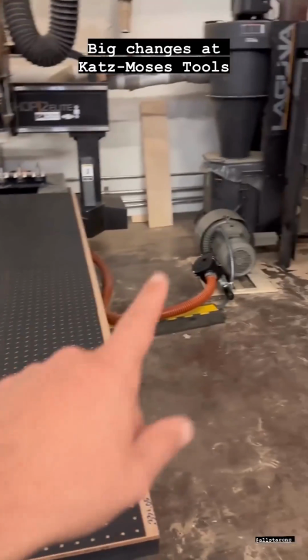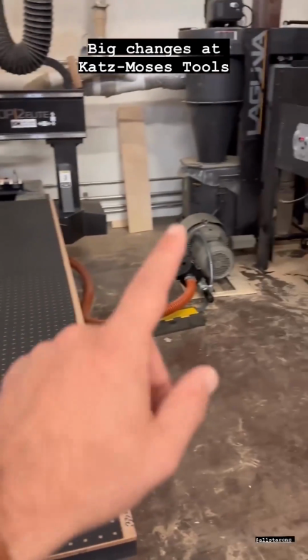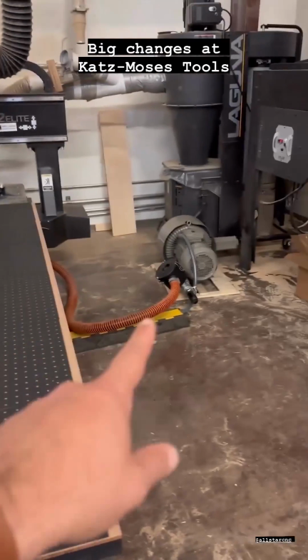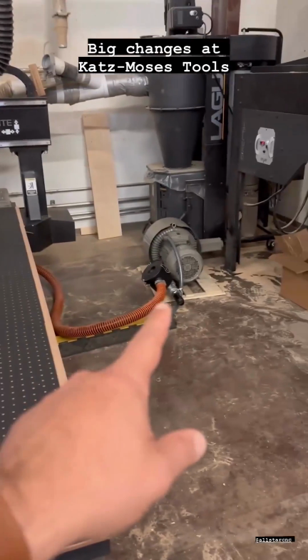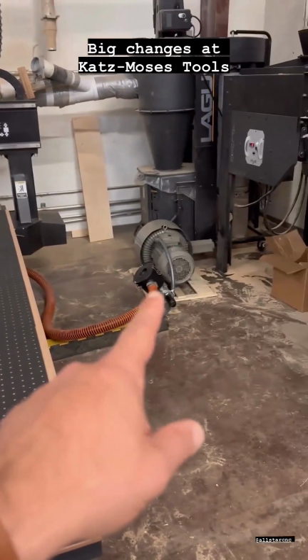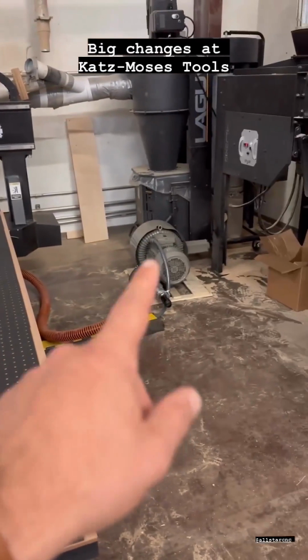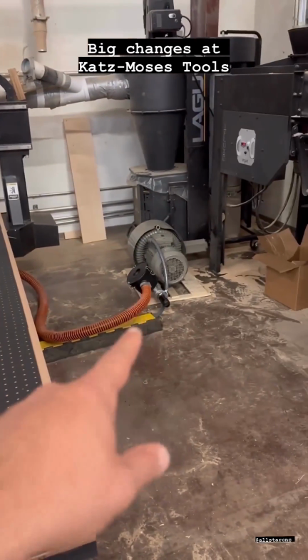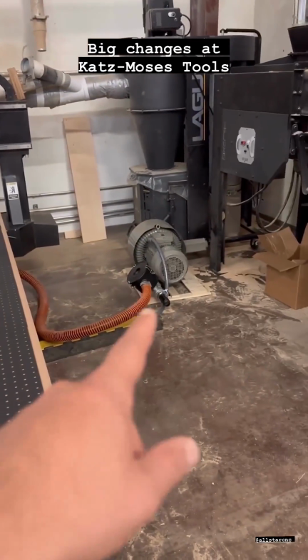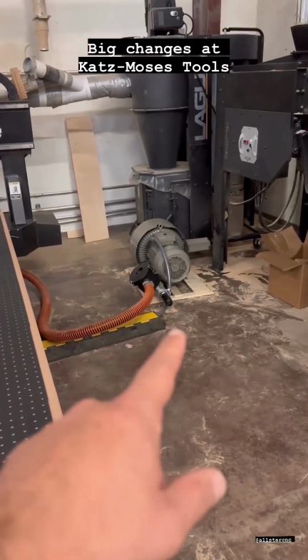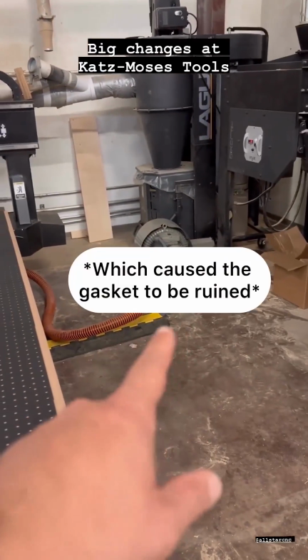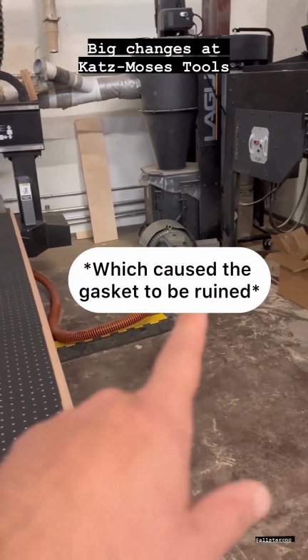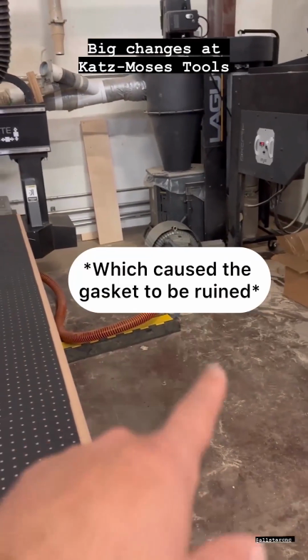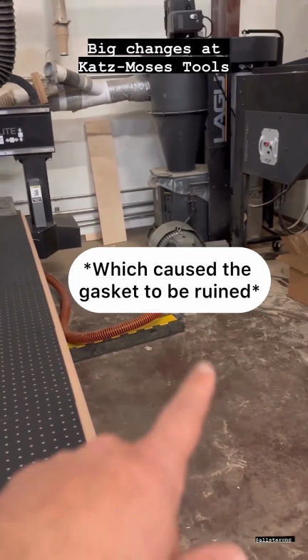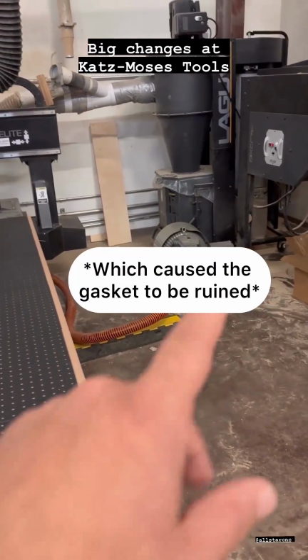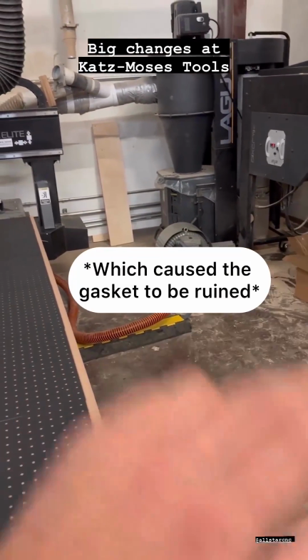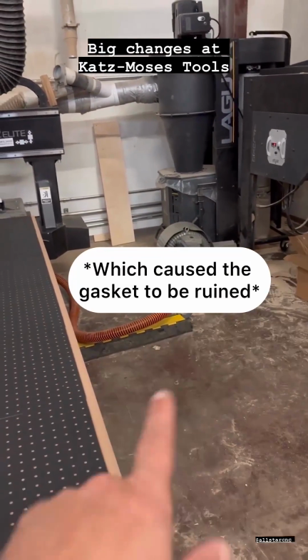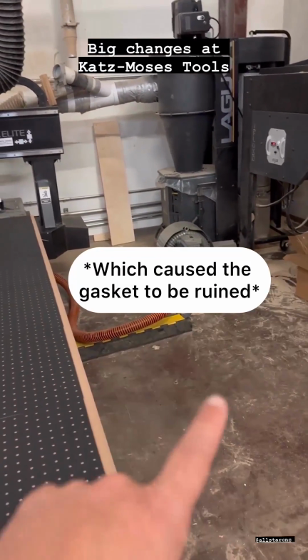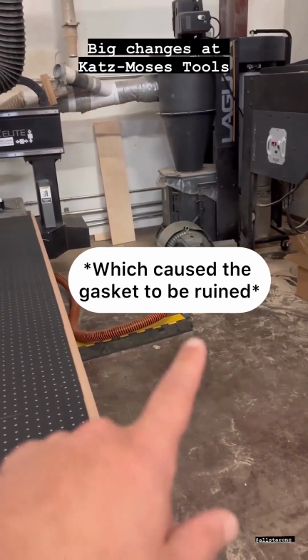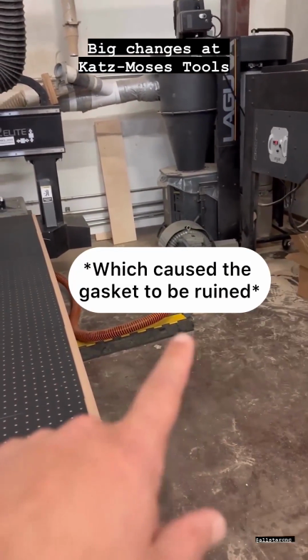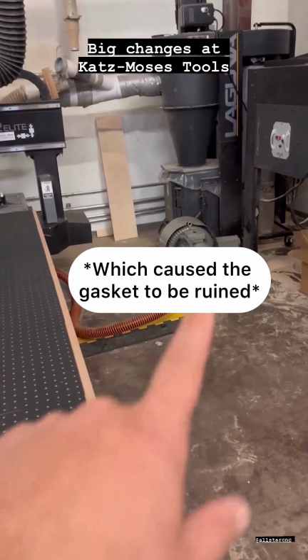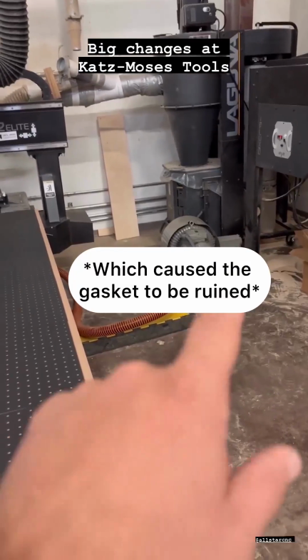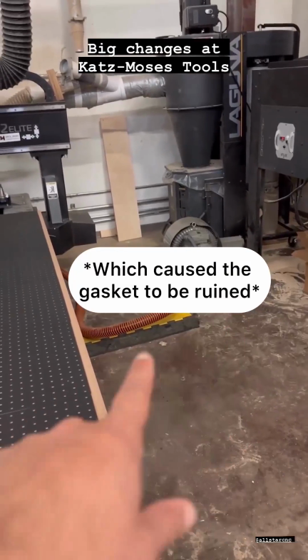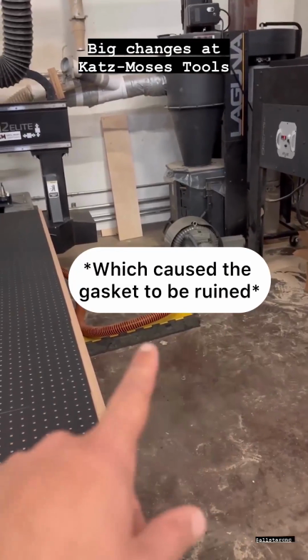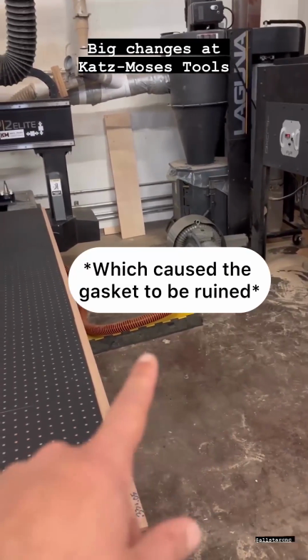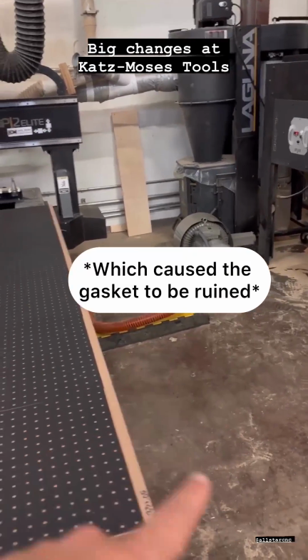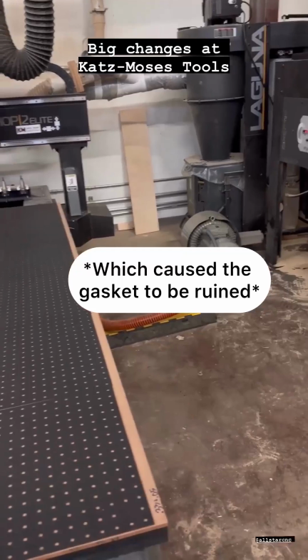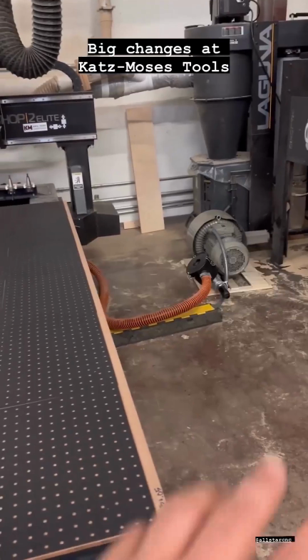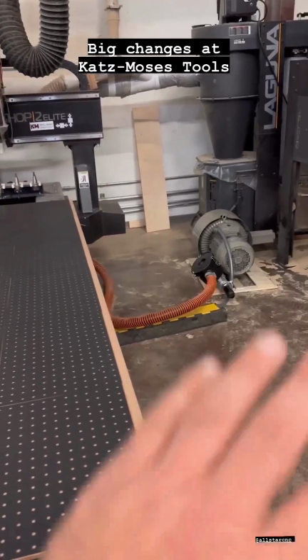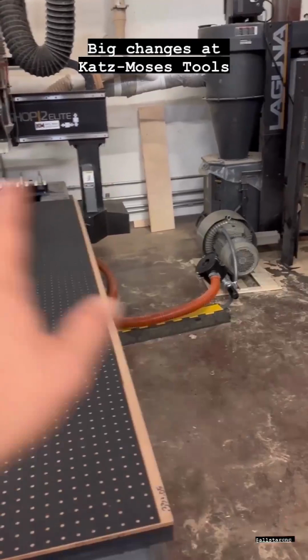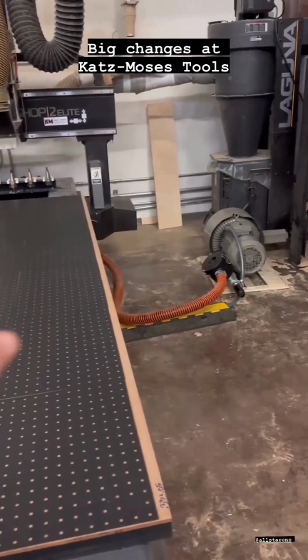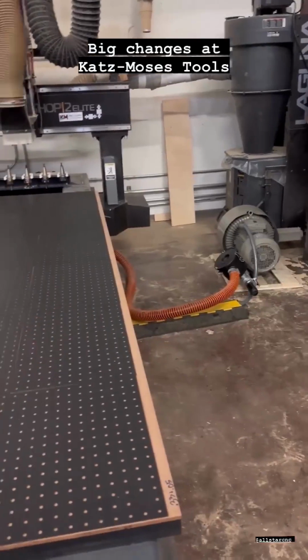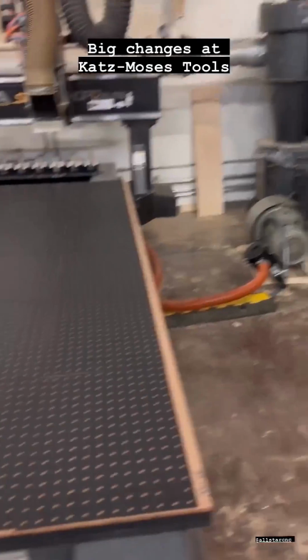We had a pump that broke — it was a warranty return. Laguna was awesome. They sent us a new one like this in three days.